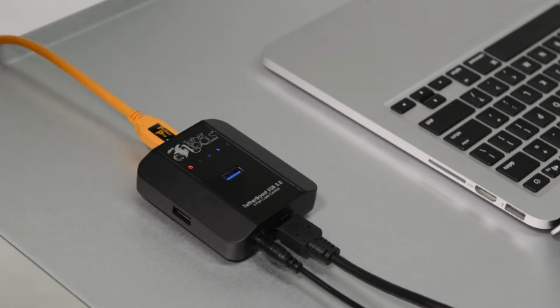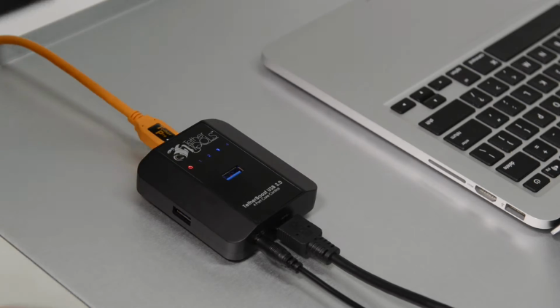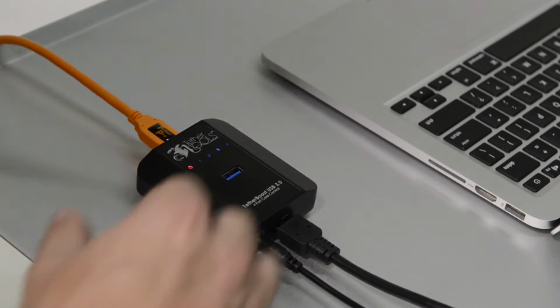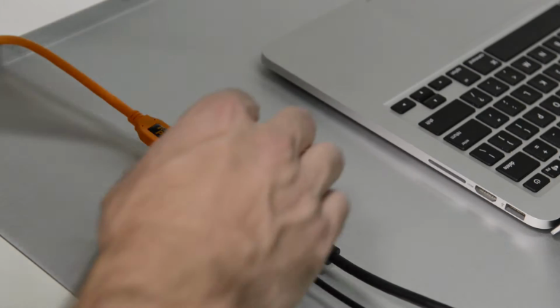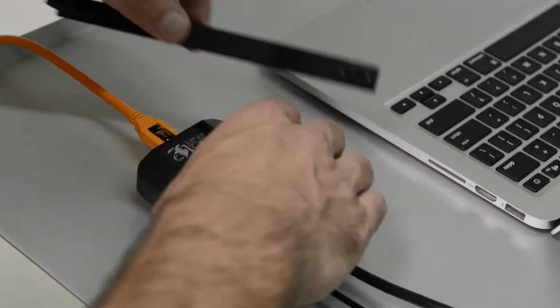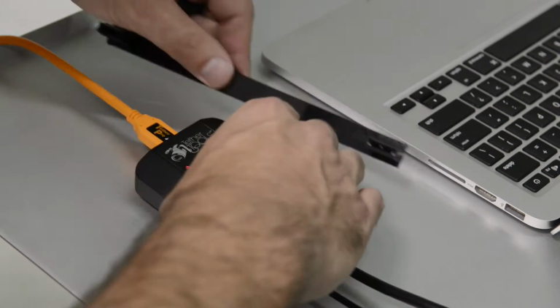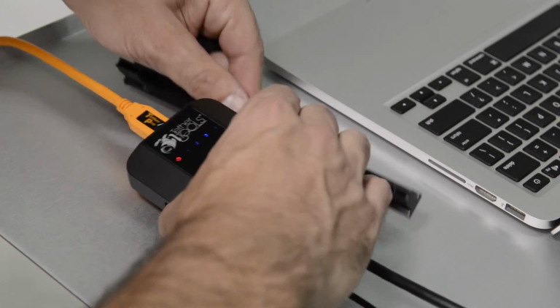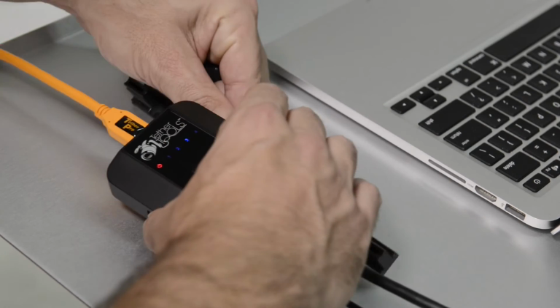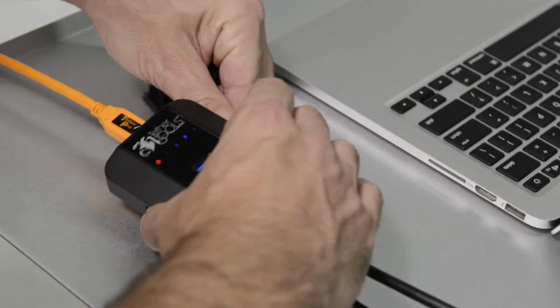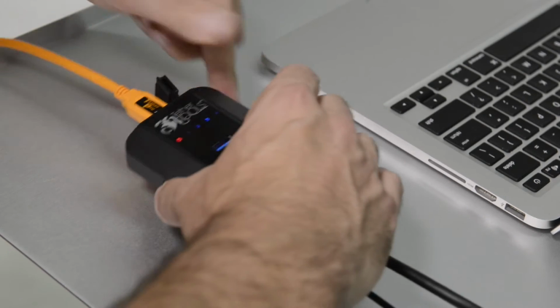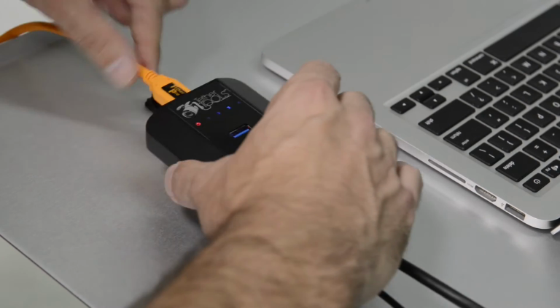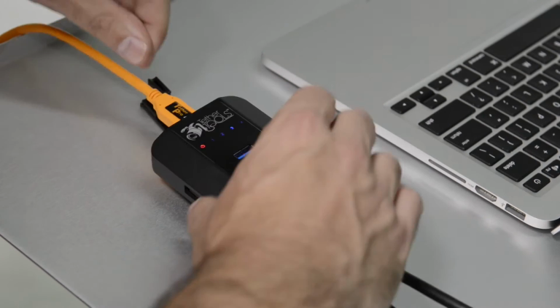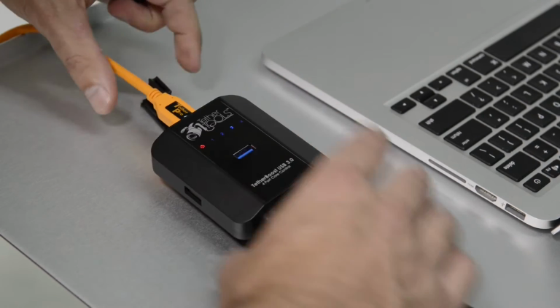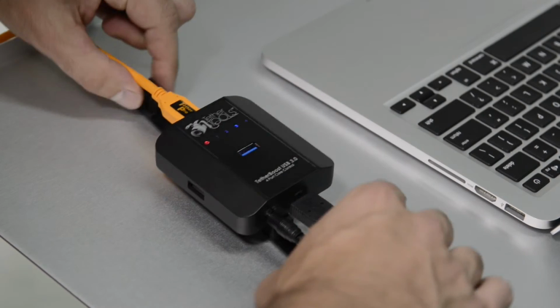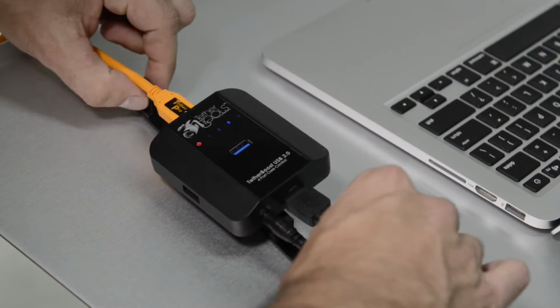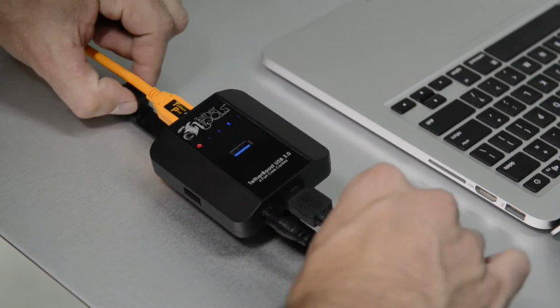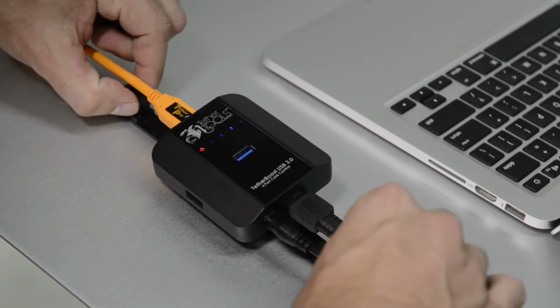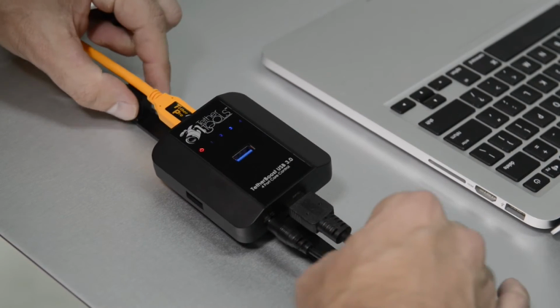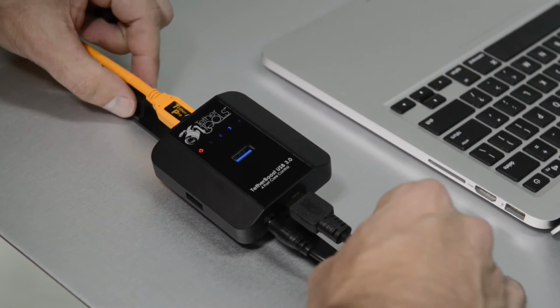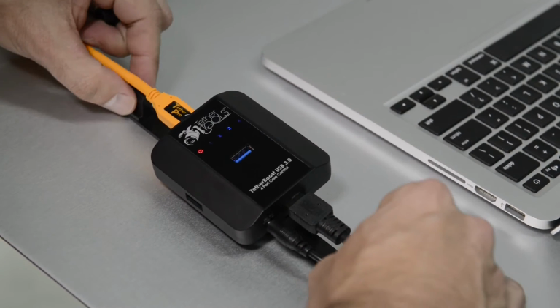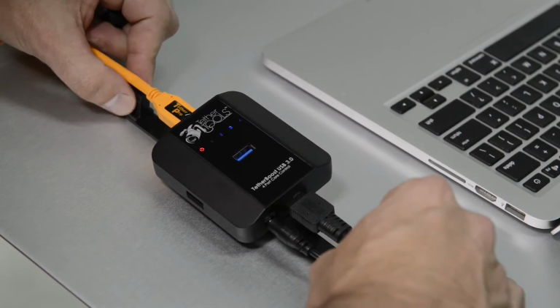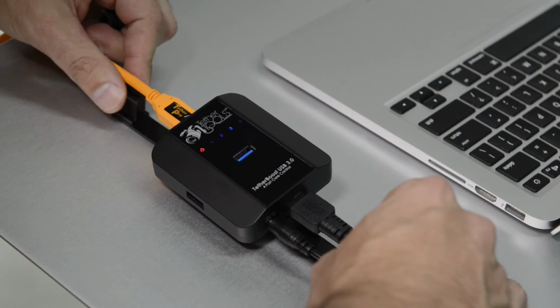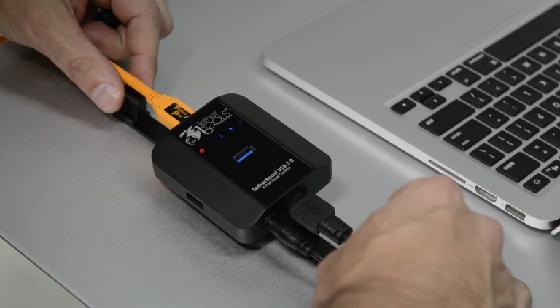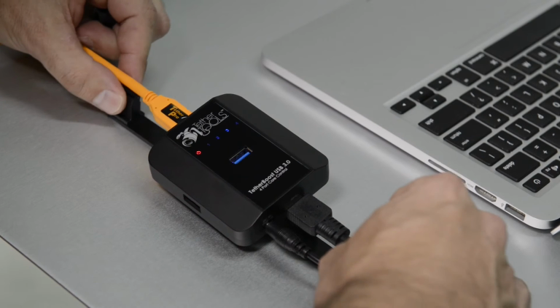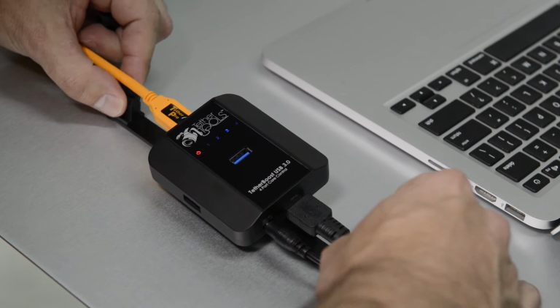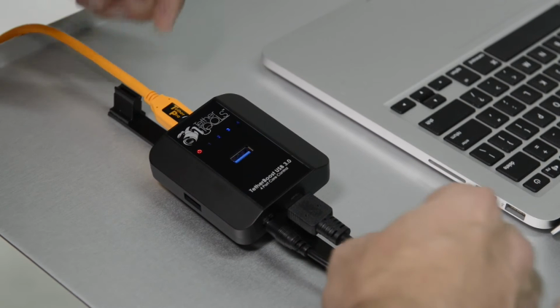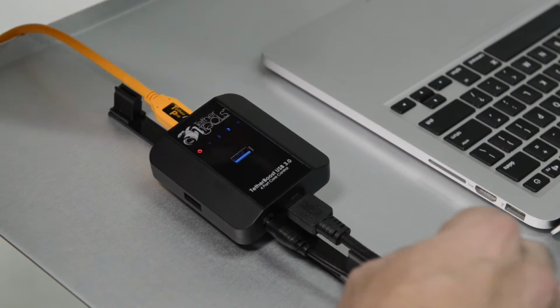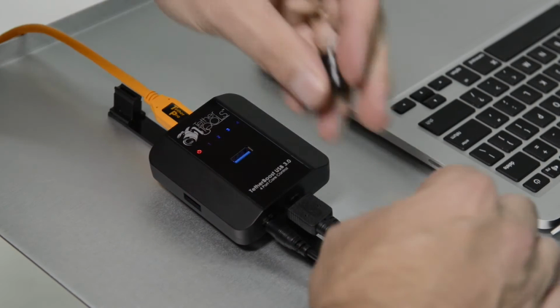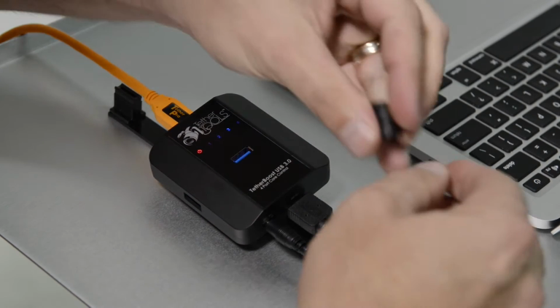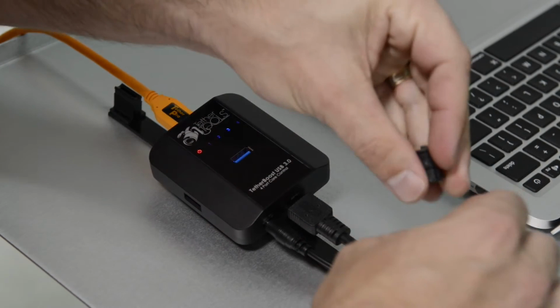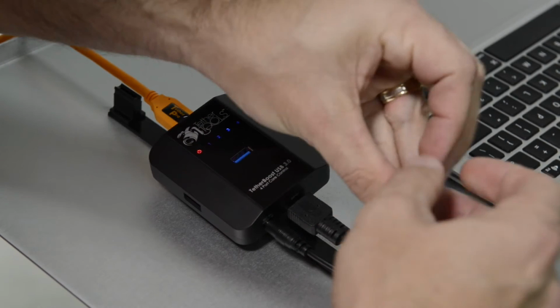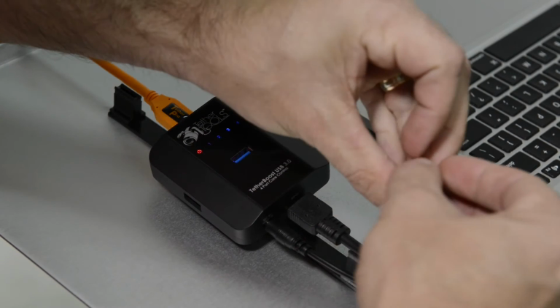TetherBoost features an LED blue light indicator showing the signal strength of each of TetherBoost's four ports.